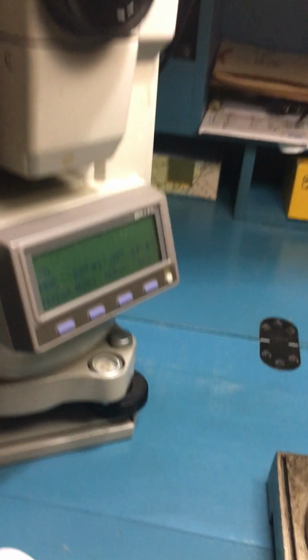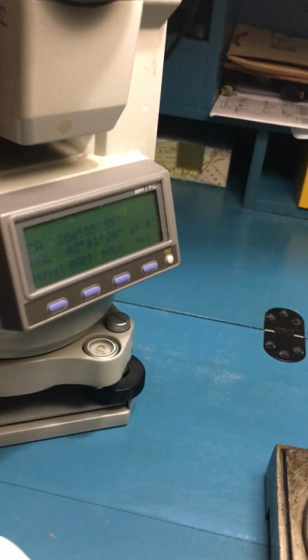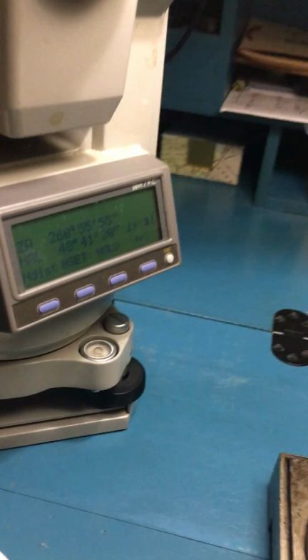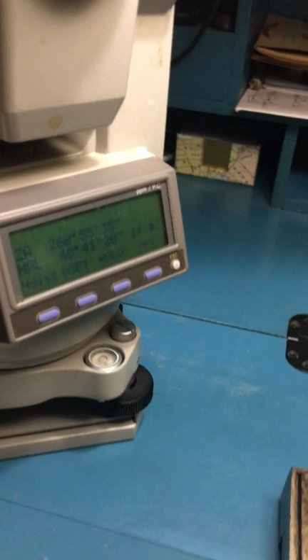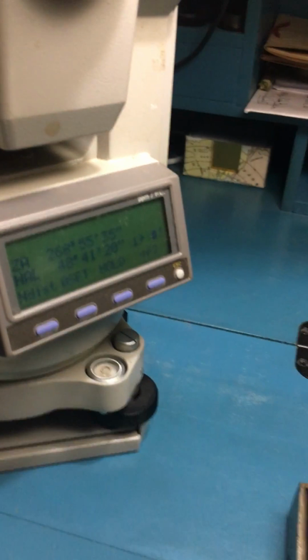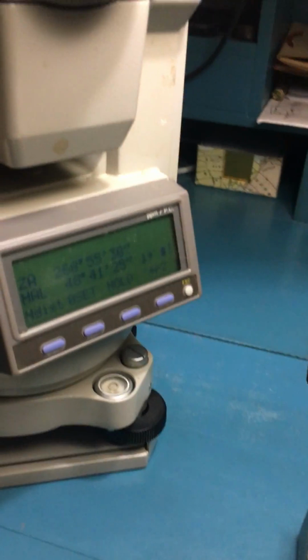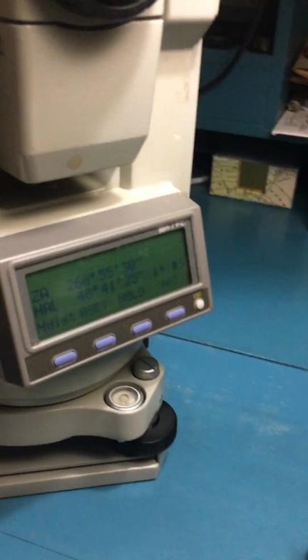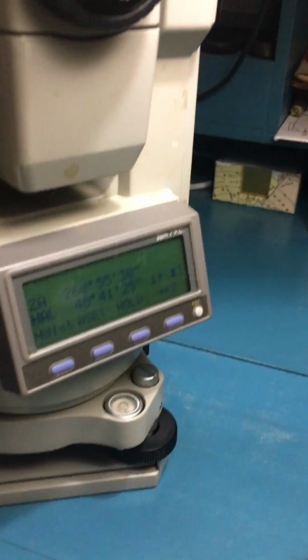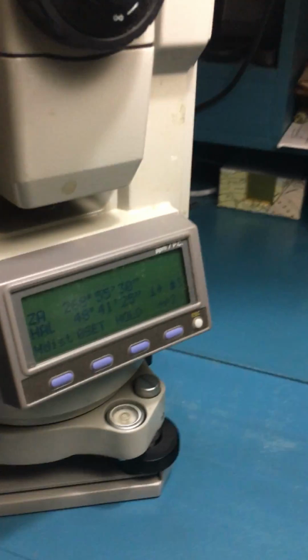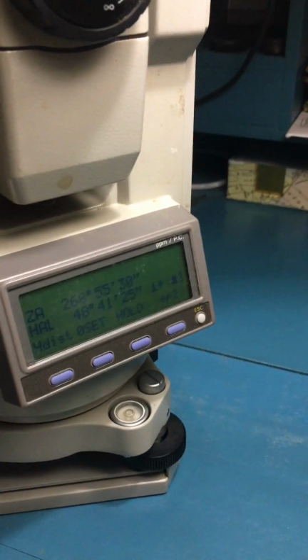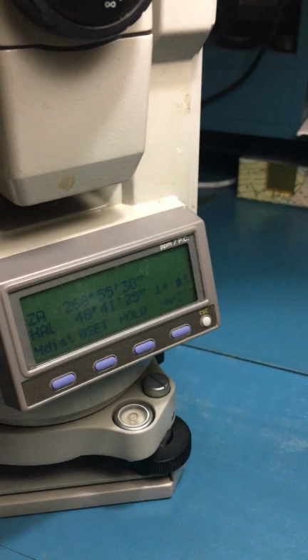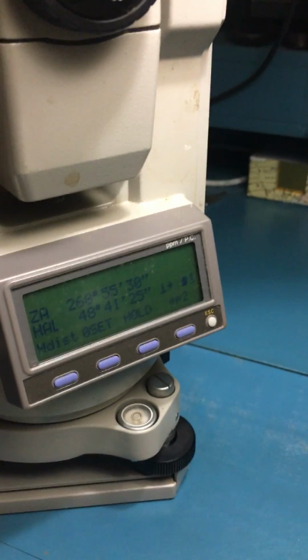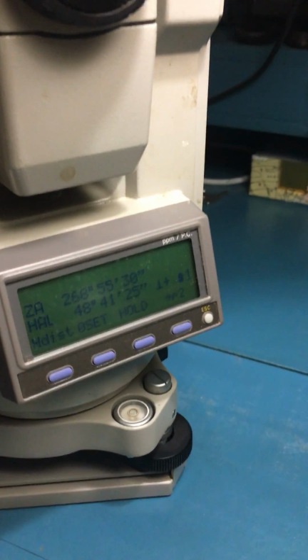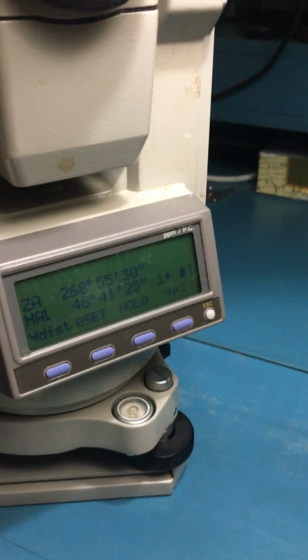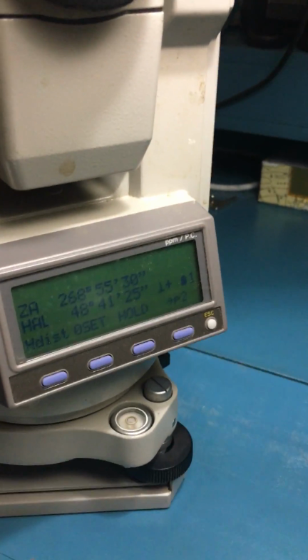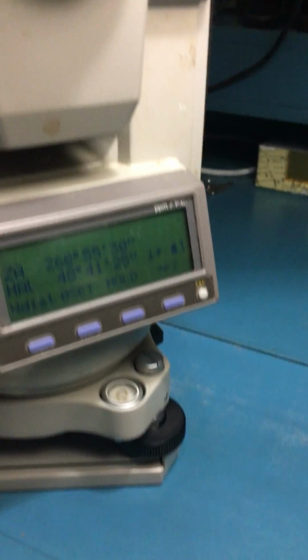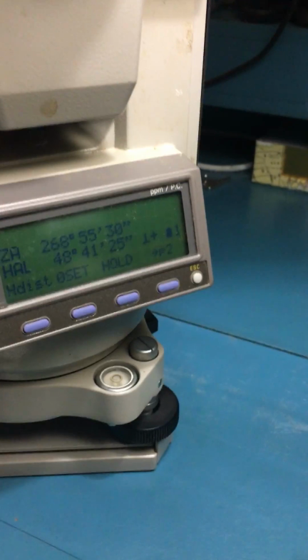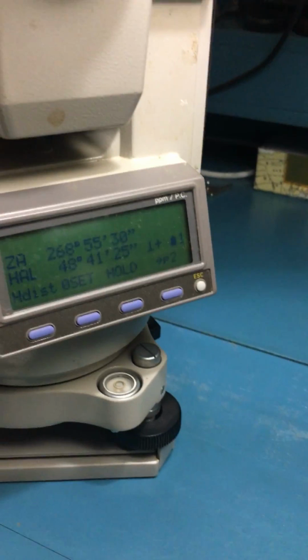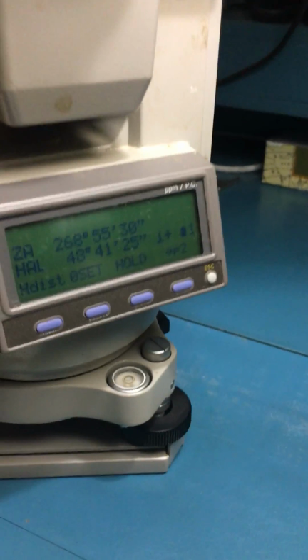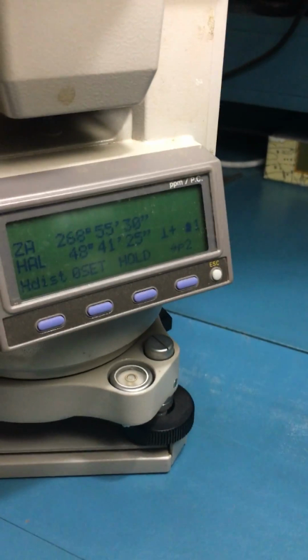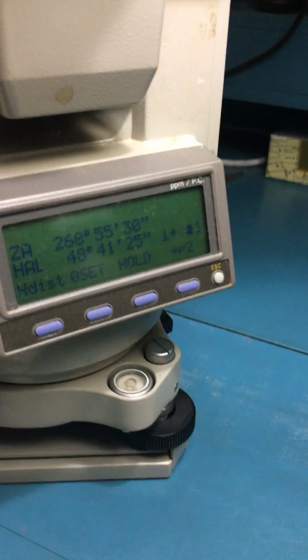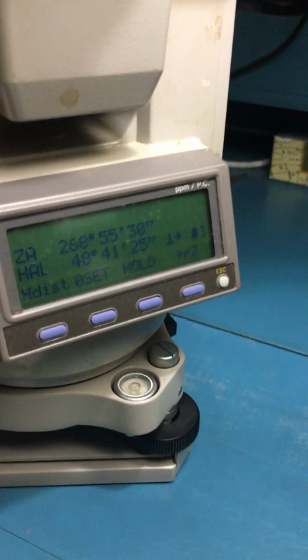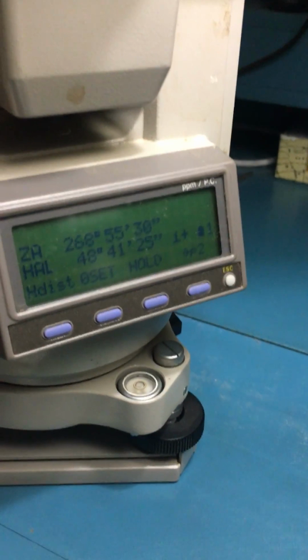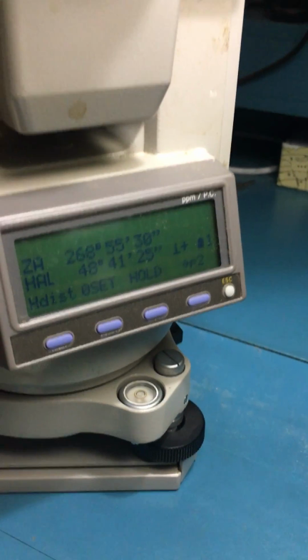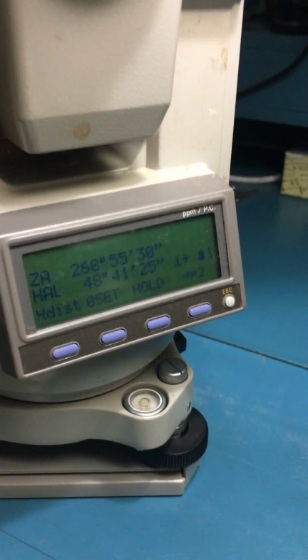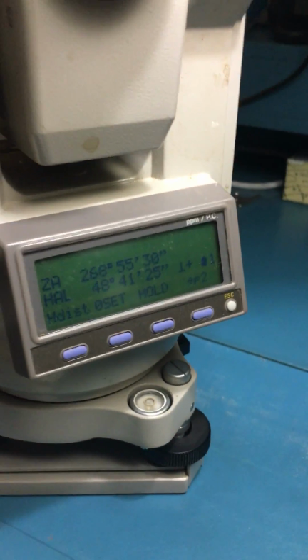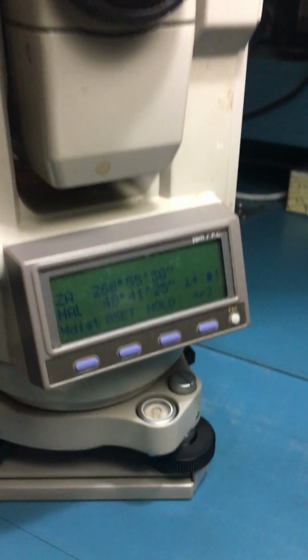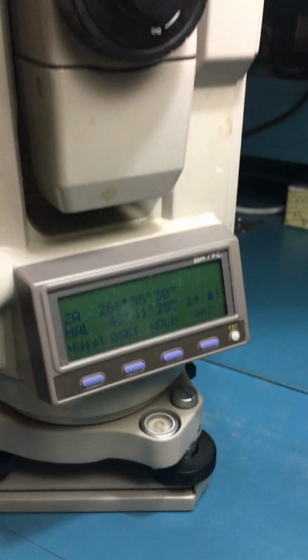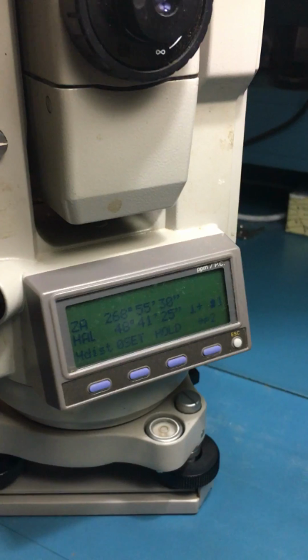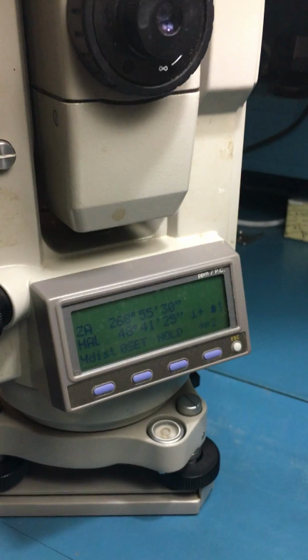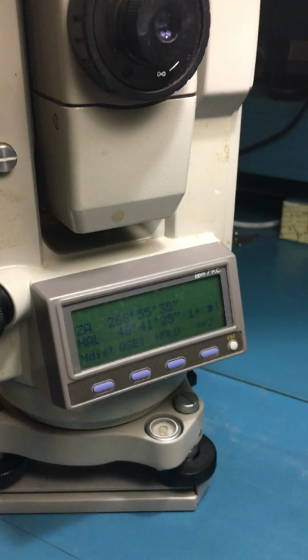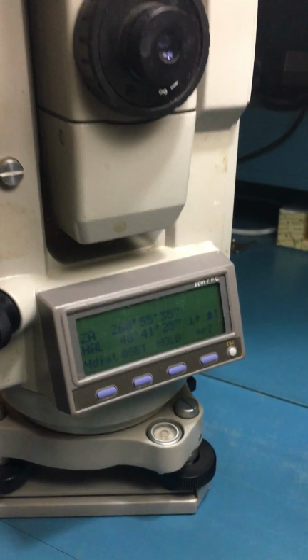And you can kind of see in this particular case, I'd be reading 48 degrees, 41 minutes, and 25 seconds.